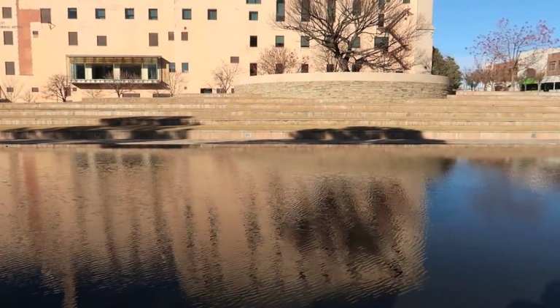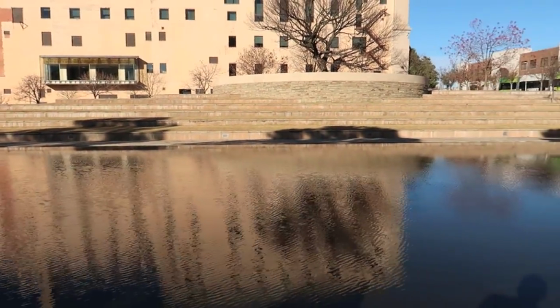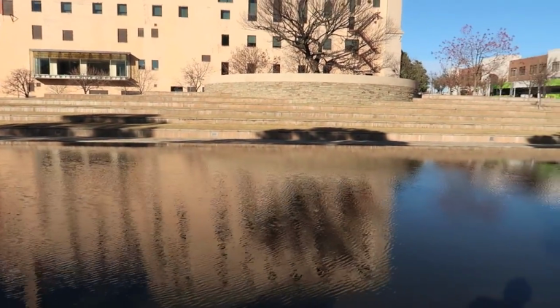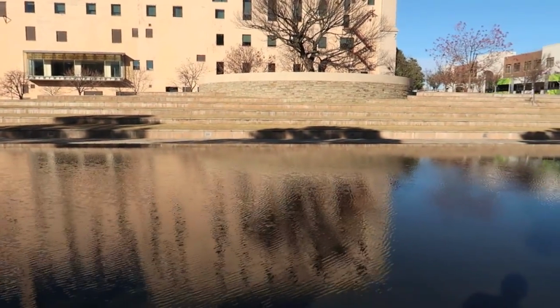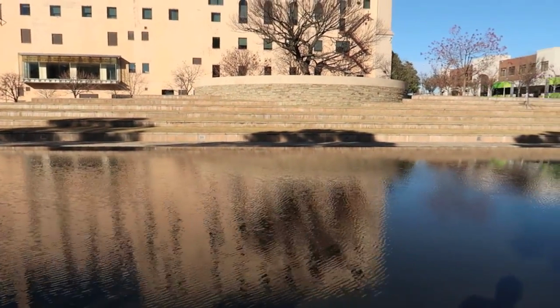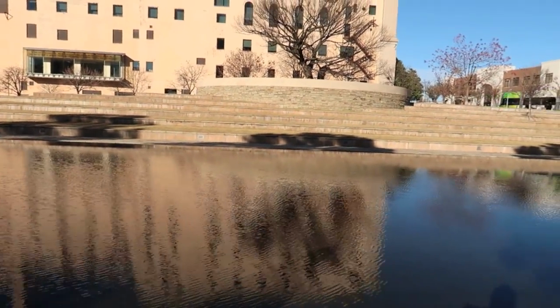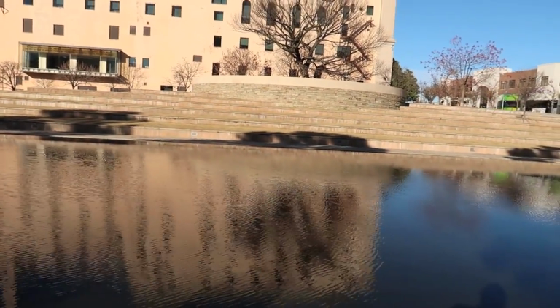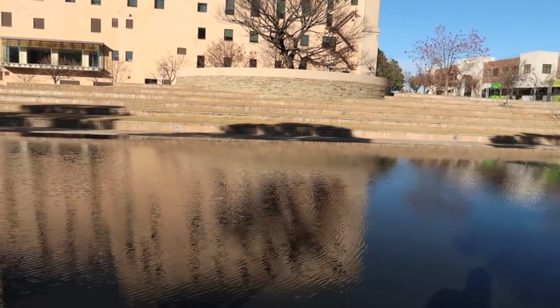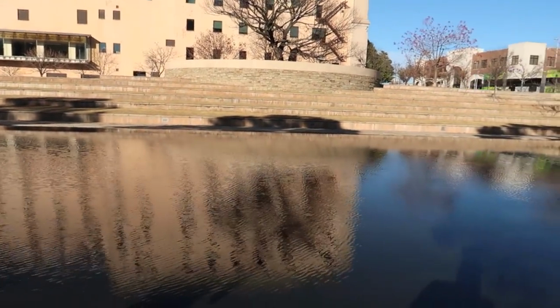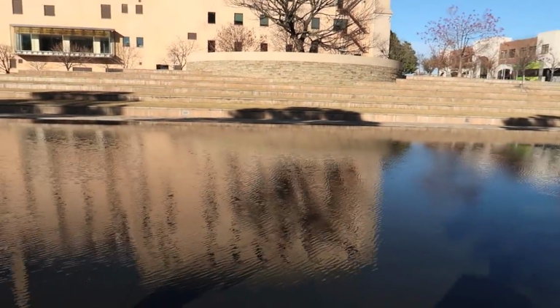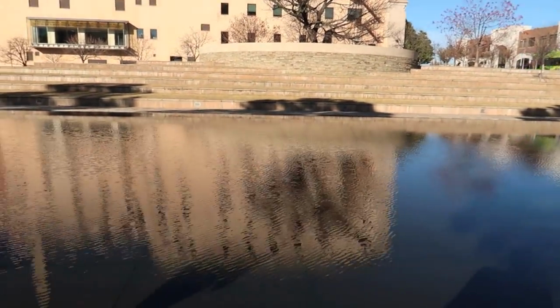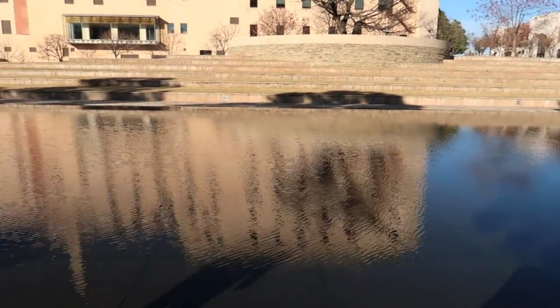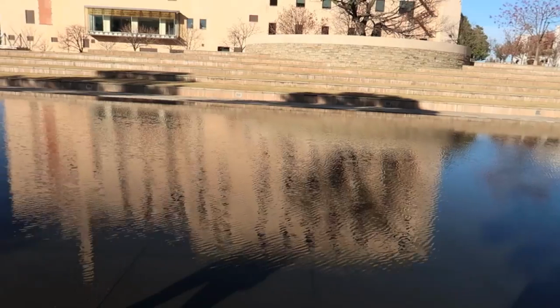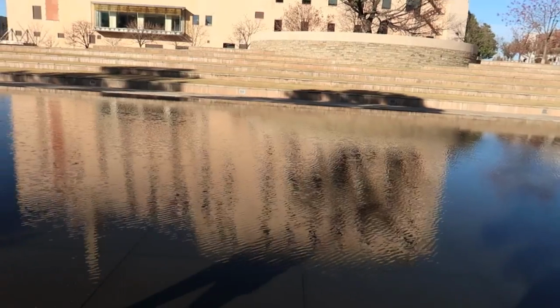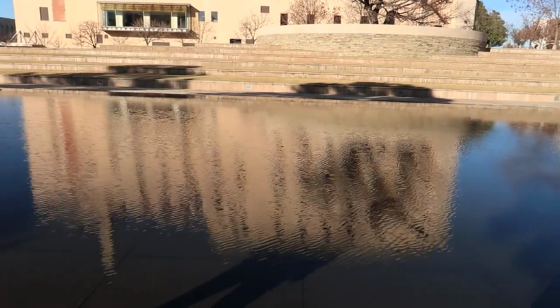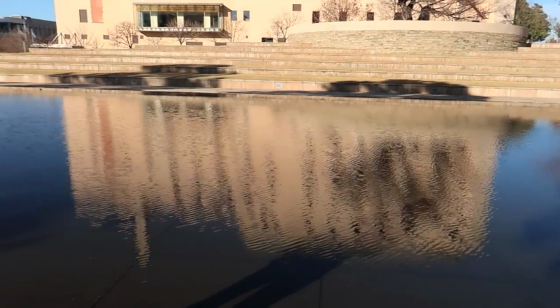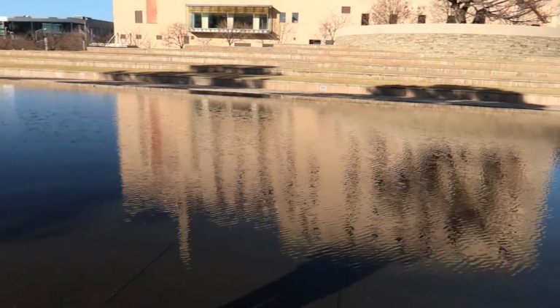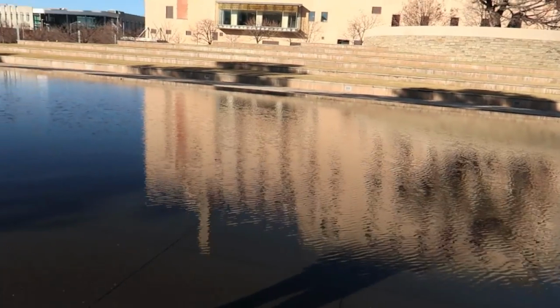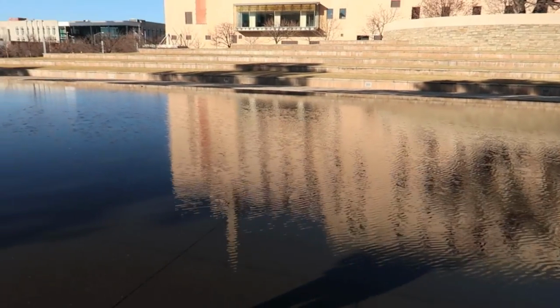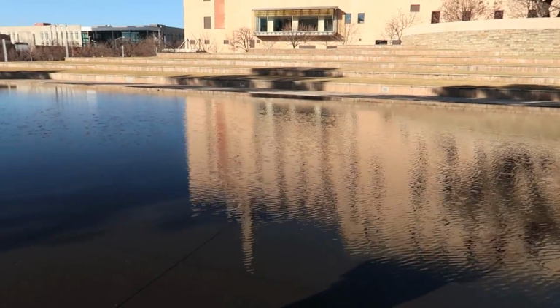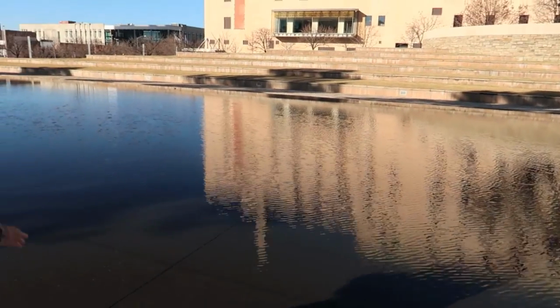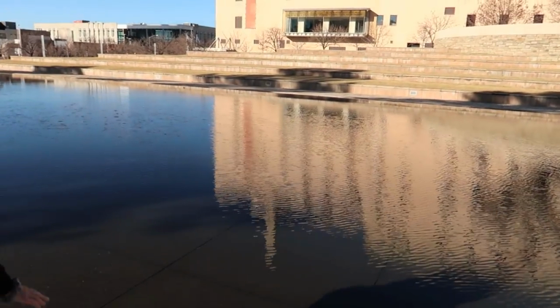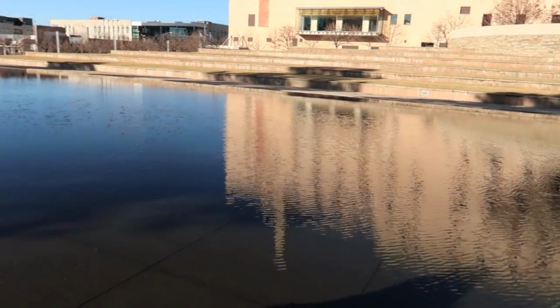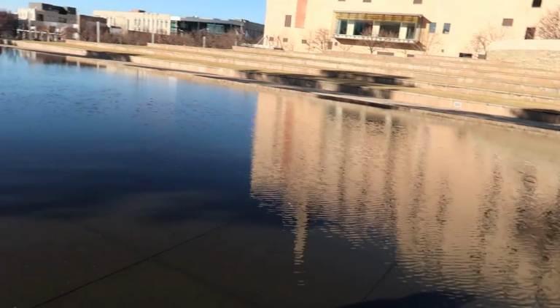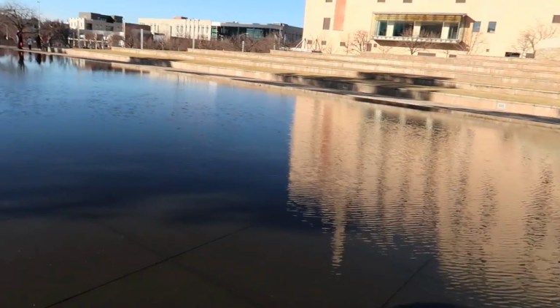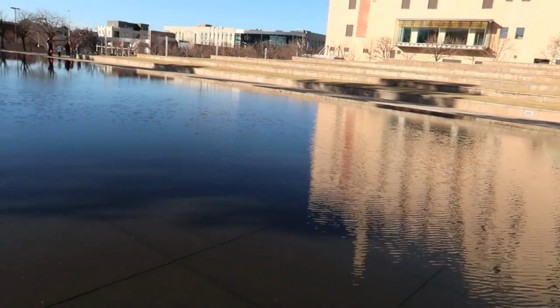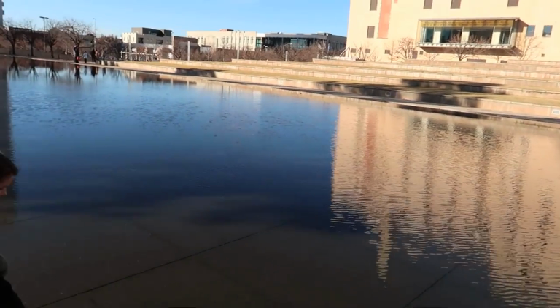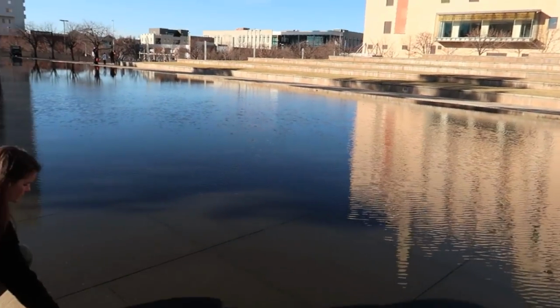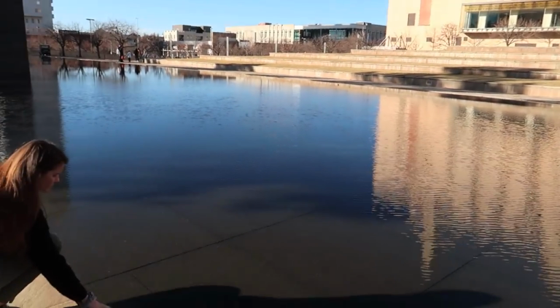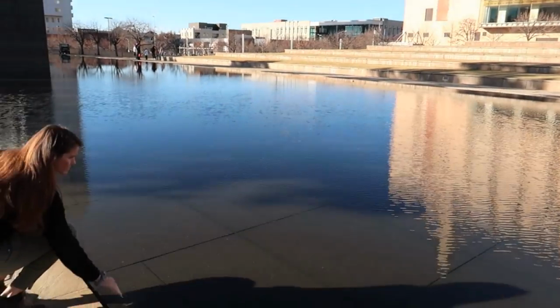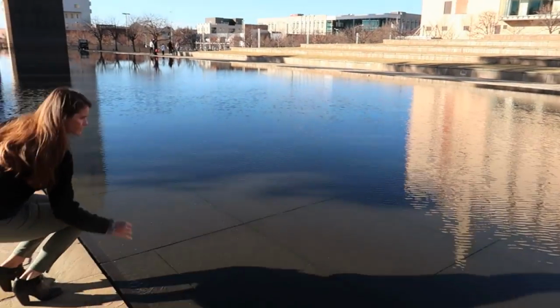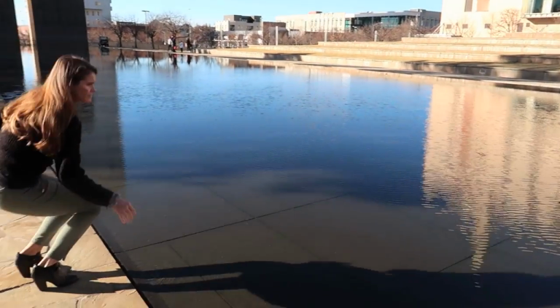I like the reflecting pool — it's pretty. It's really shallow, though.